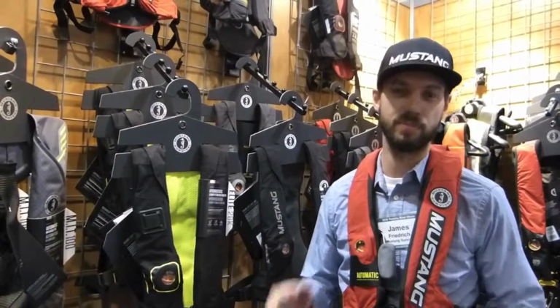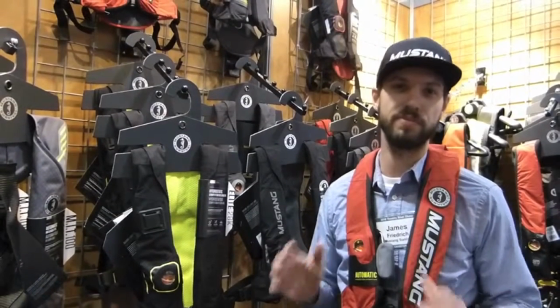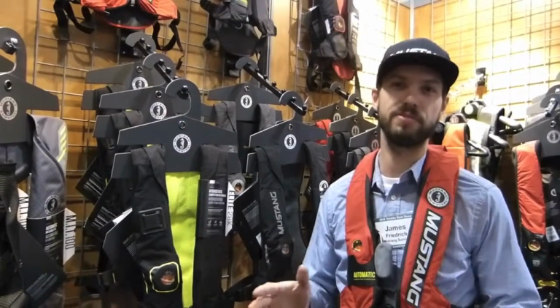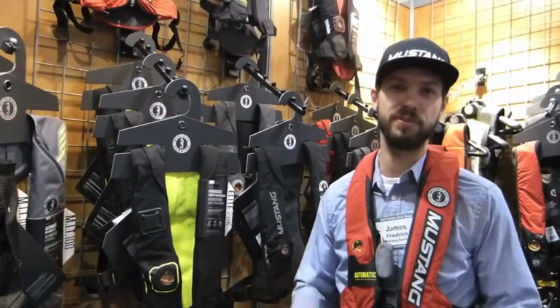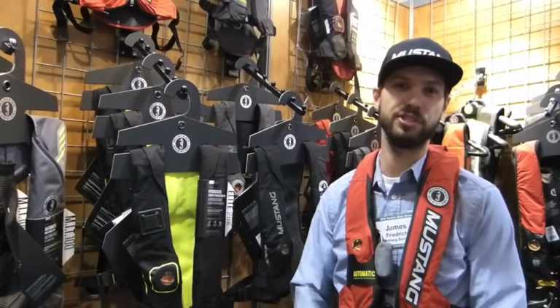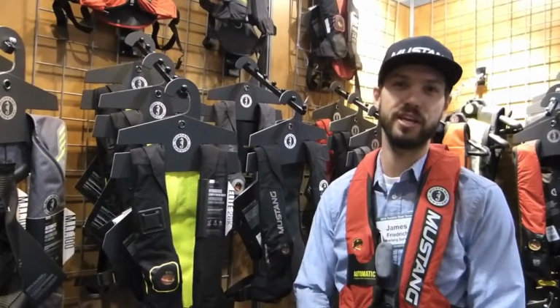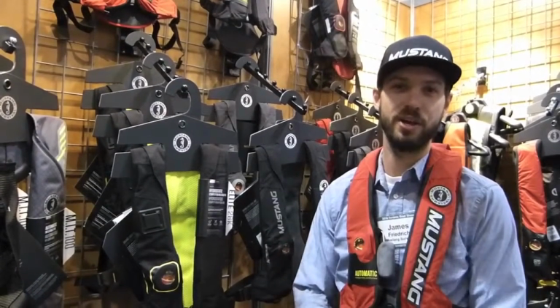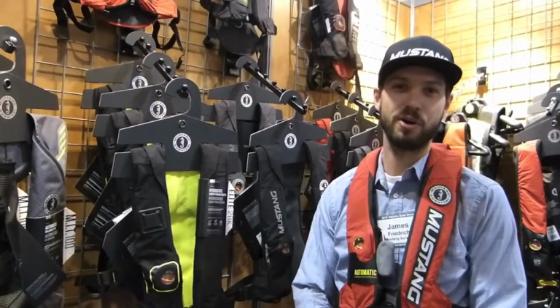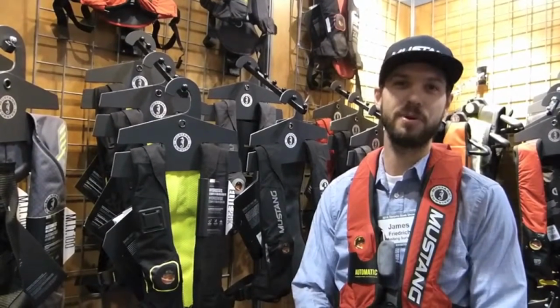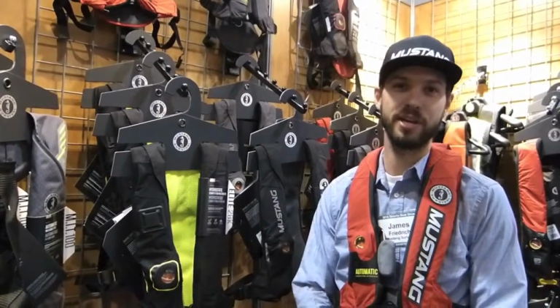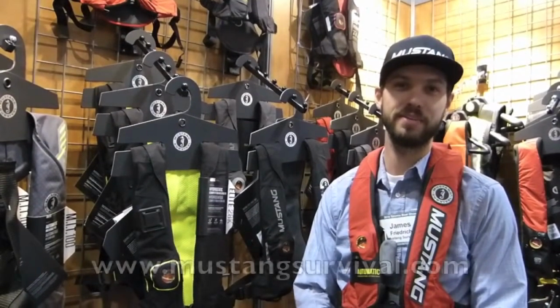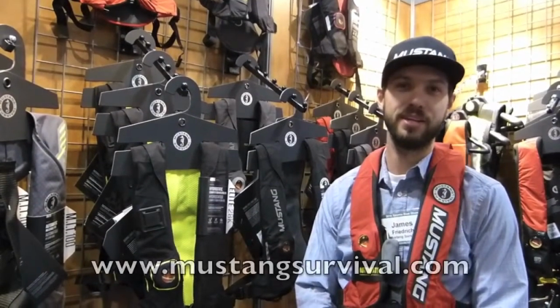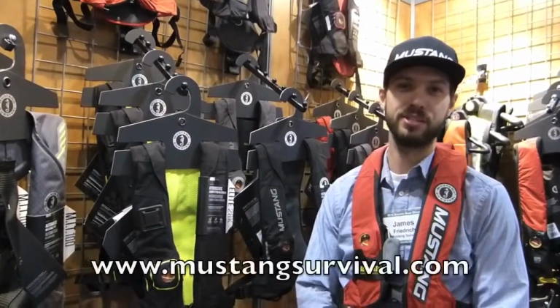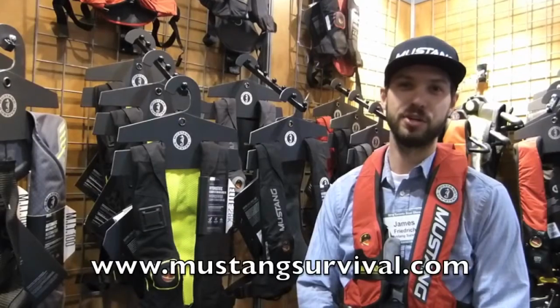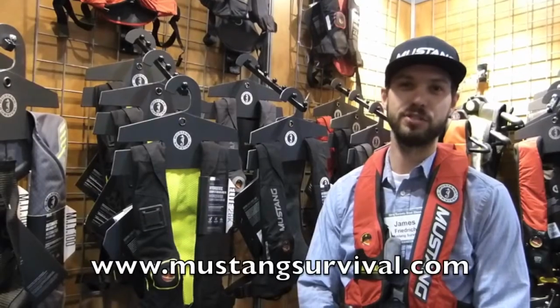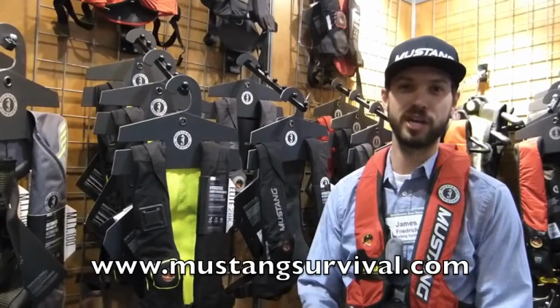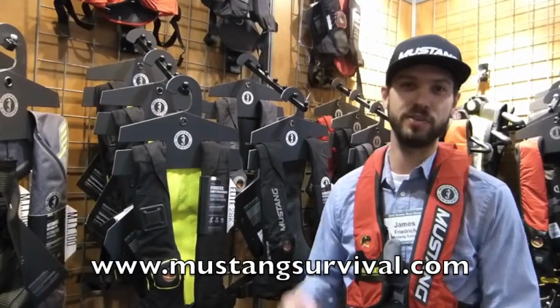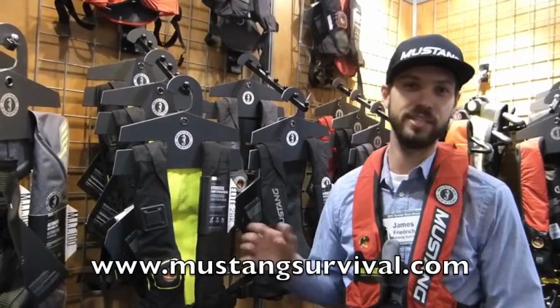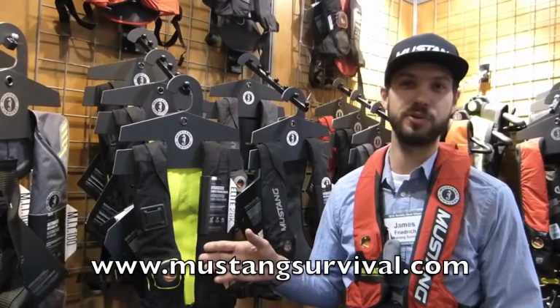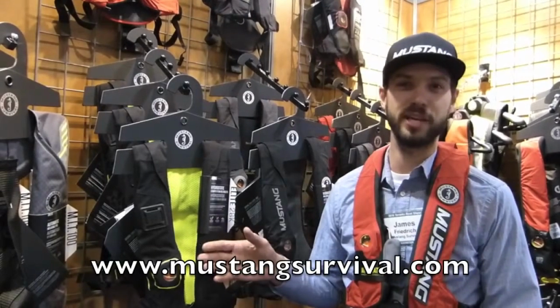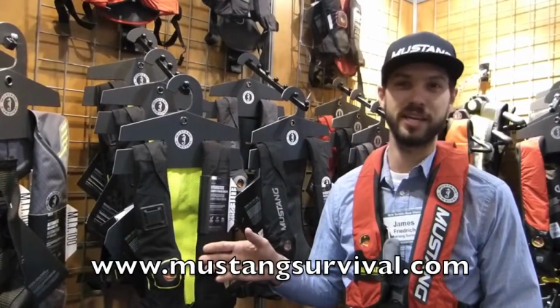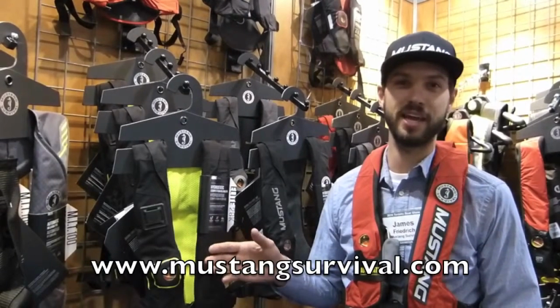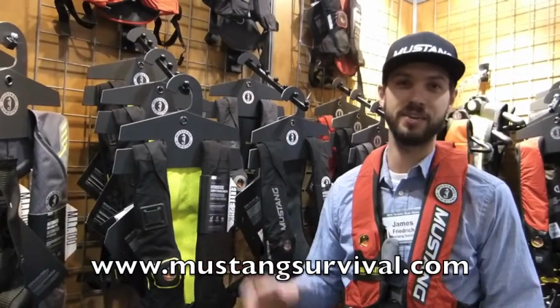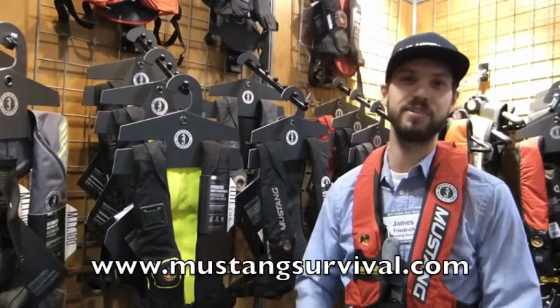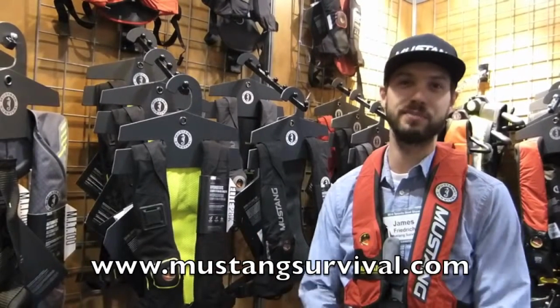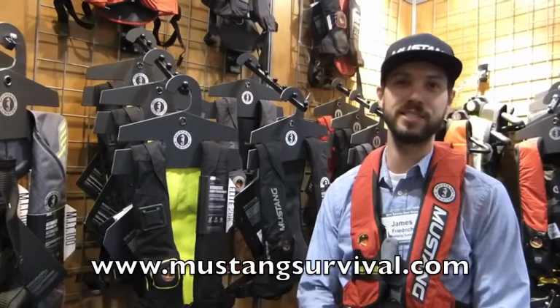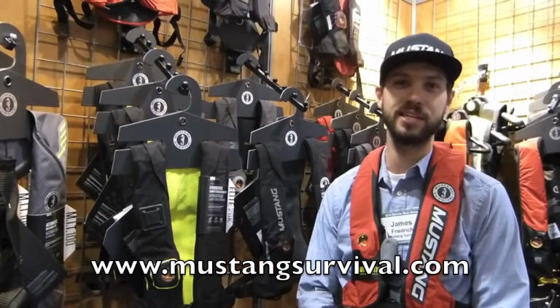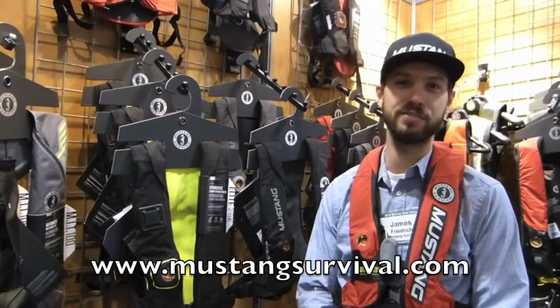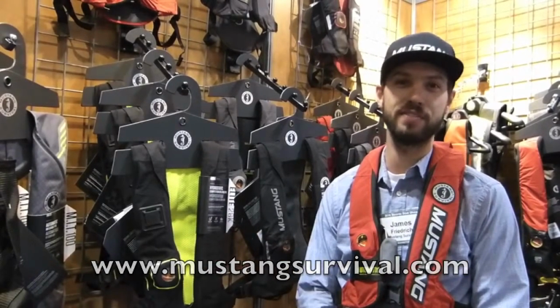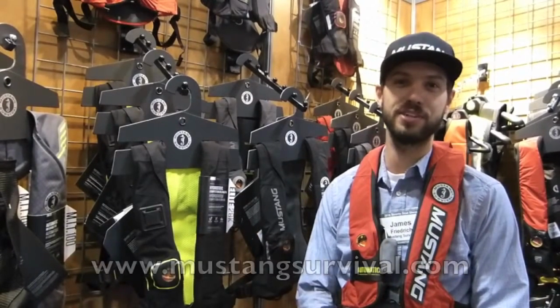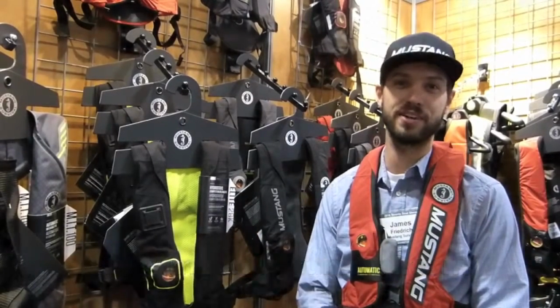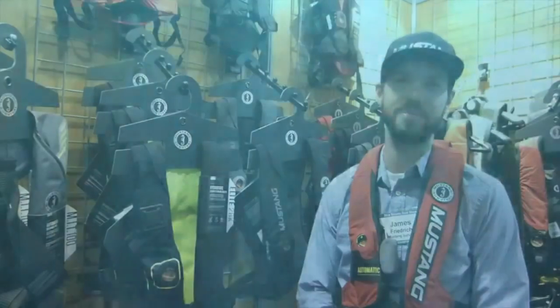It's perfect for fishing or boating. Check out the Elite 28K and visit mustangsurvival.com.